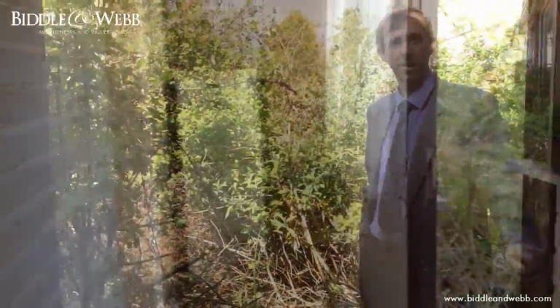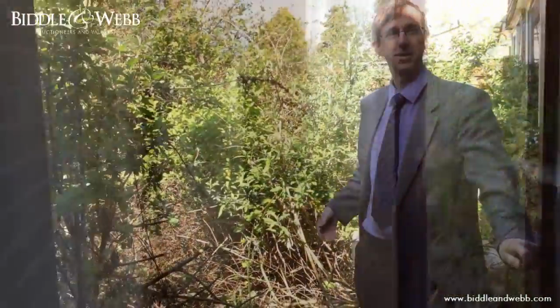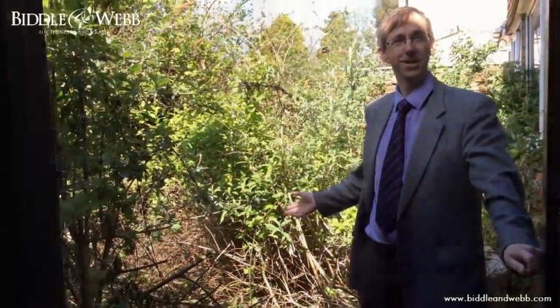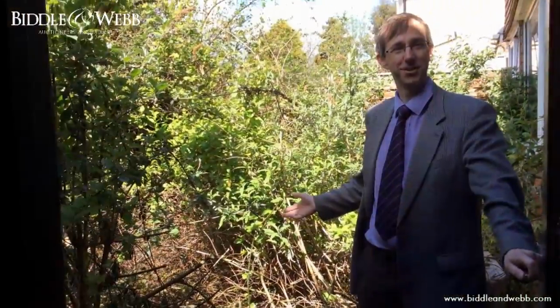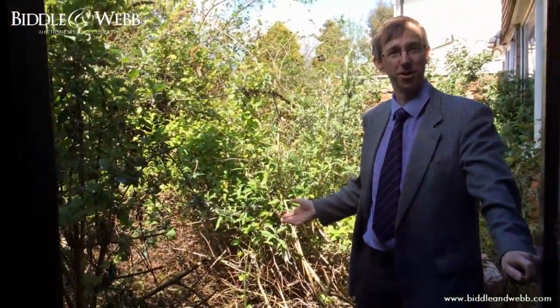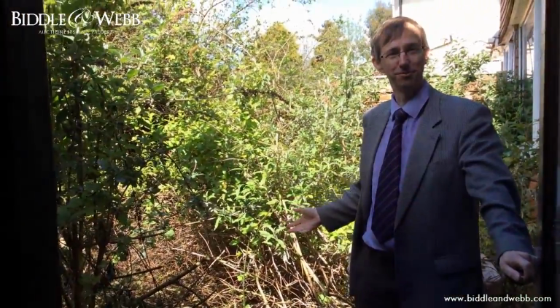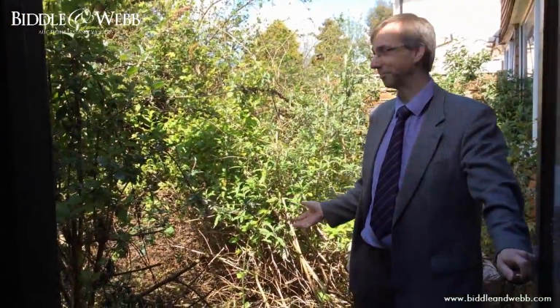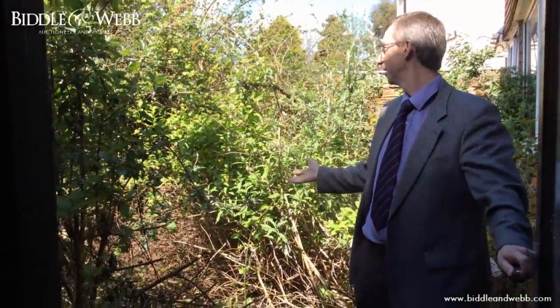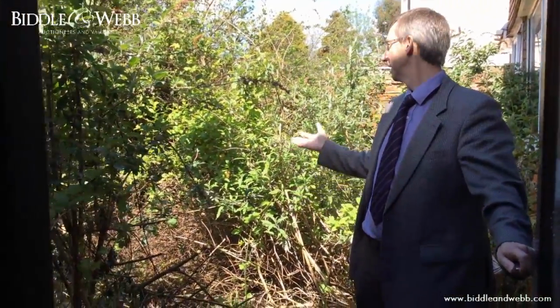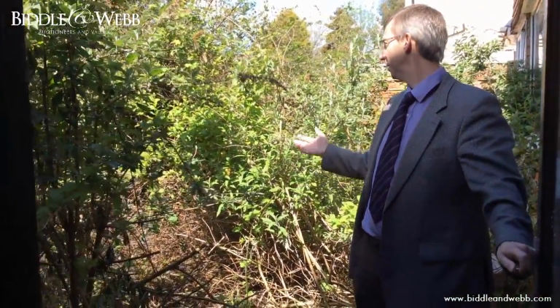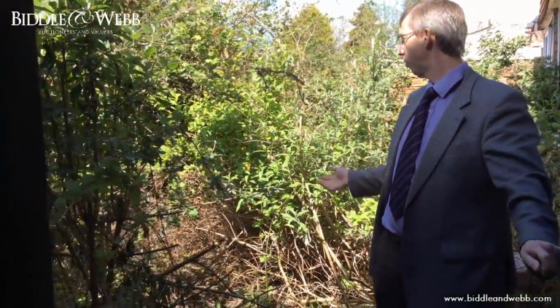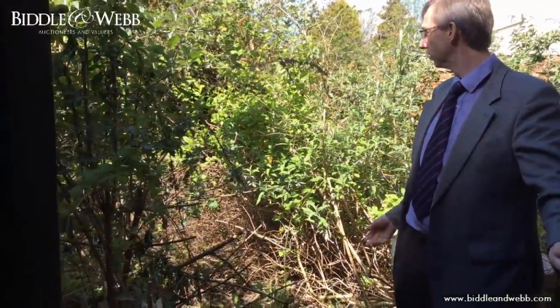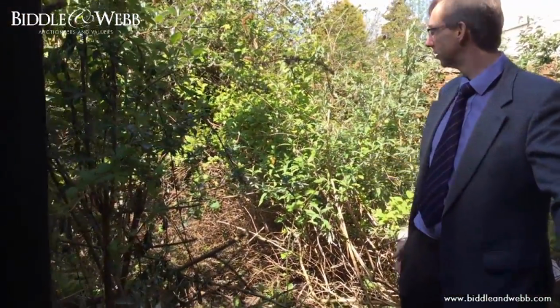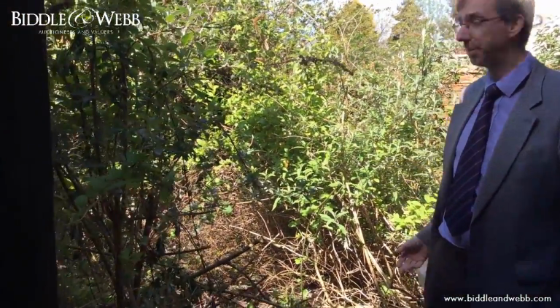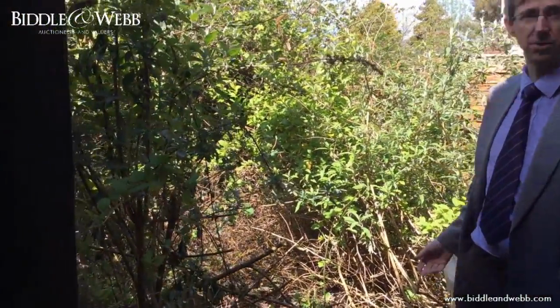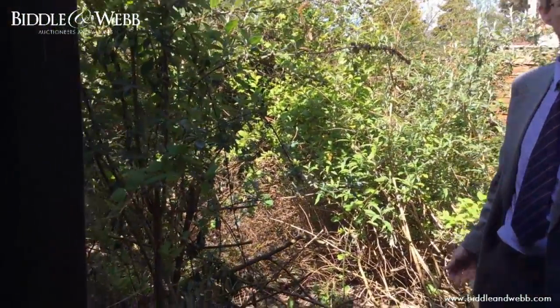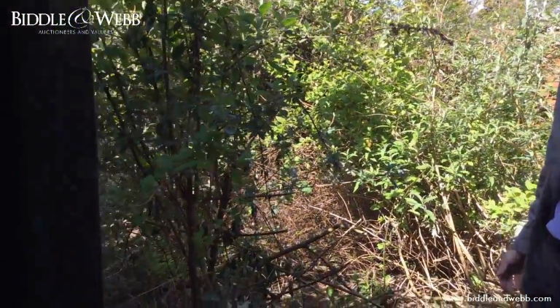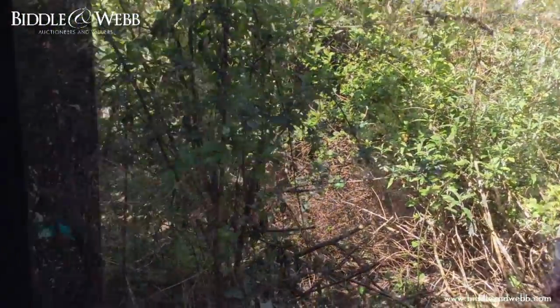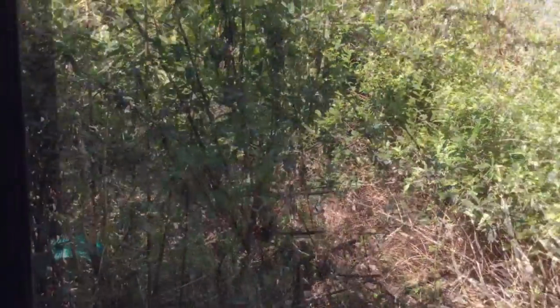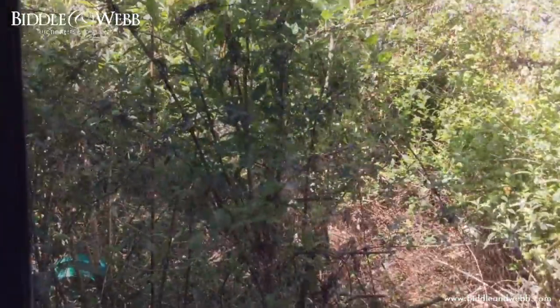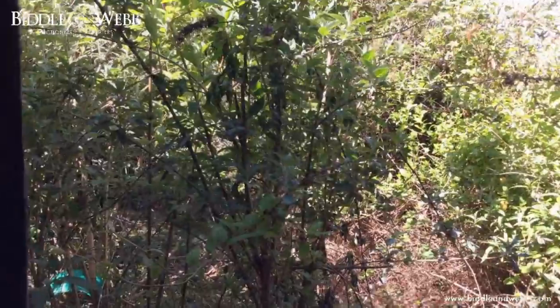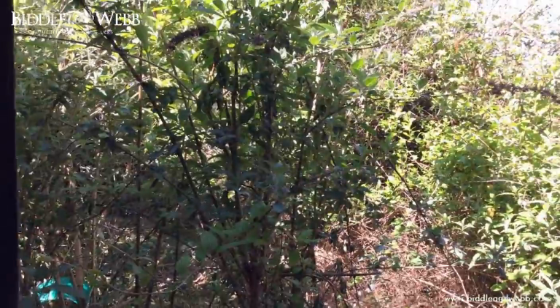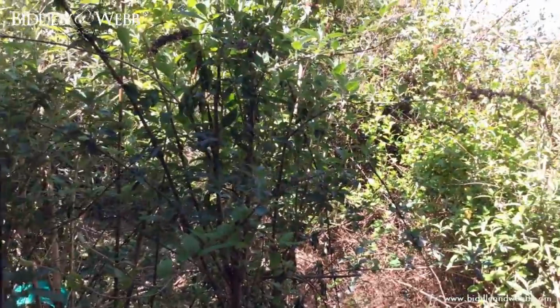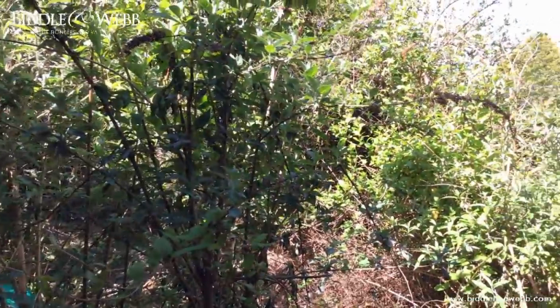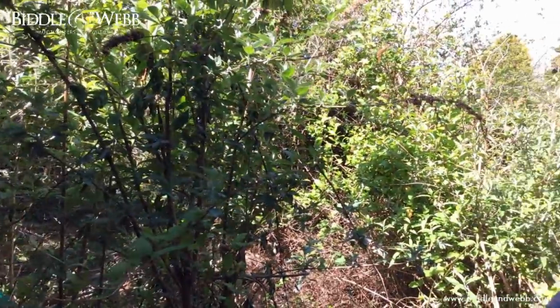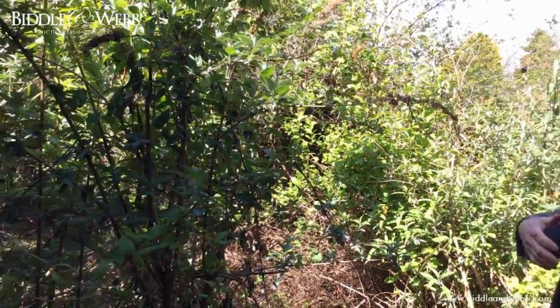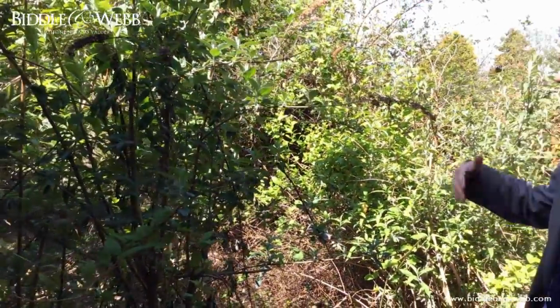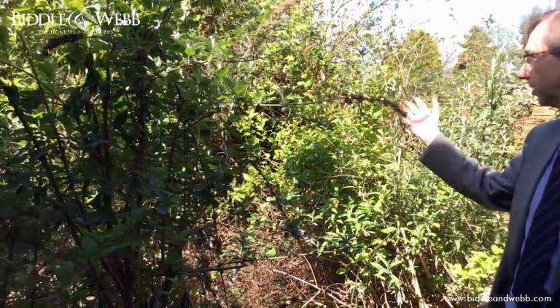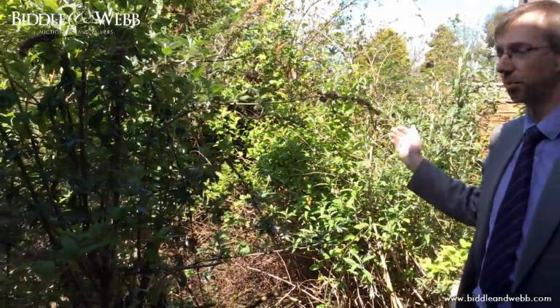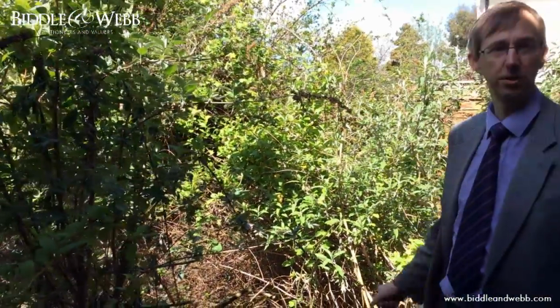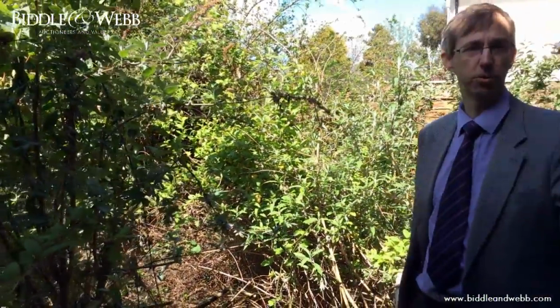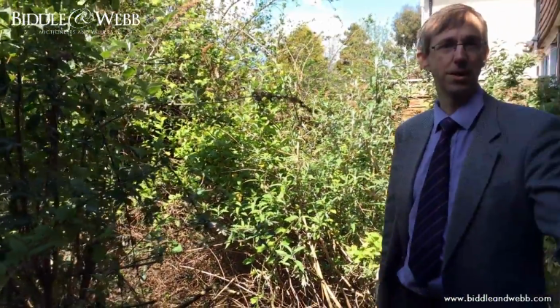And here's the garden. A bit wild, a bit of a jungle. But once cleared, I'm sure you can lay a lawn. It'll look great.